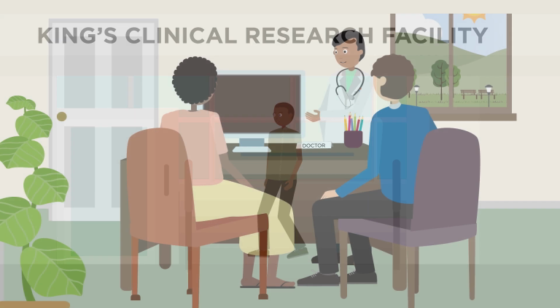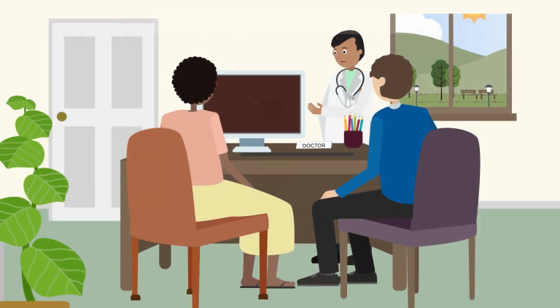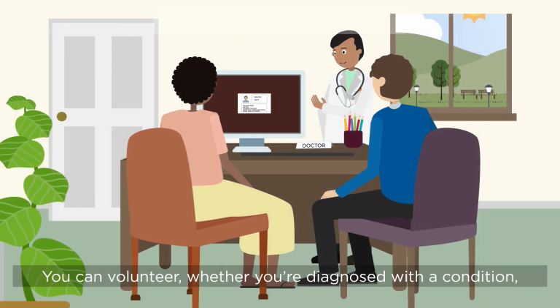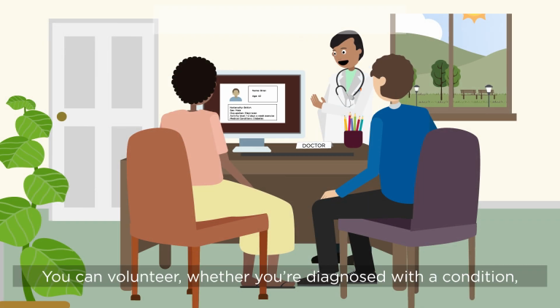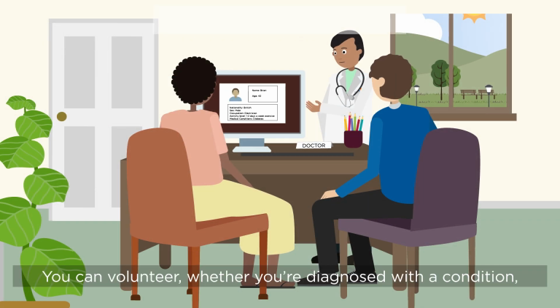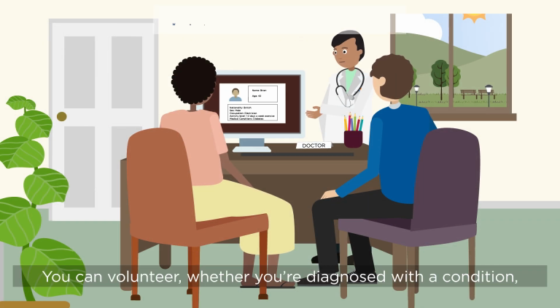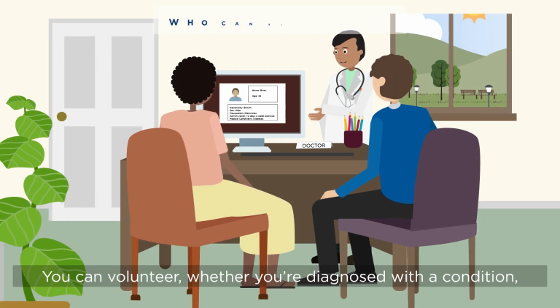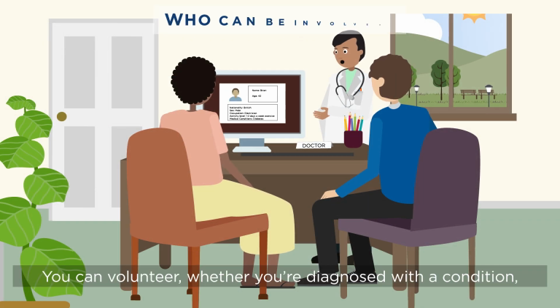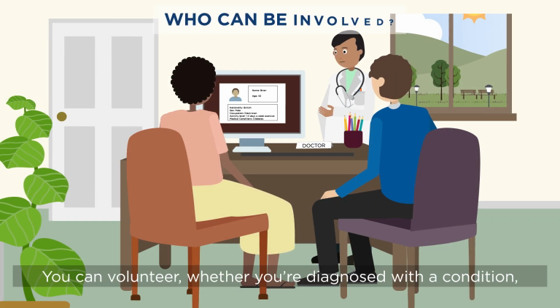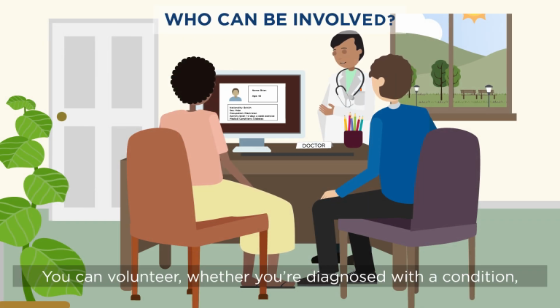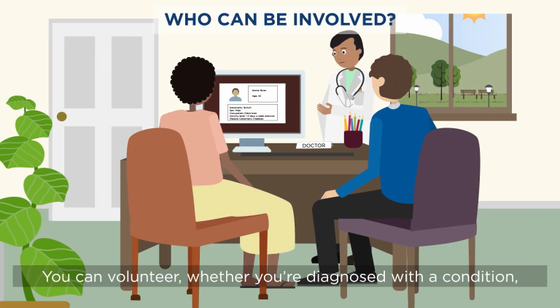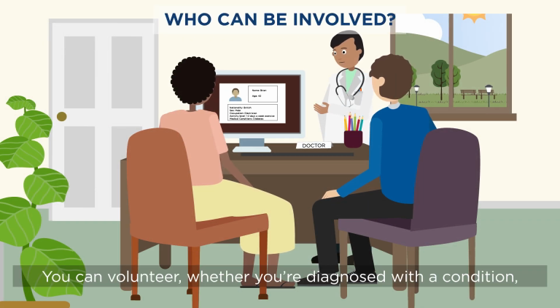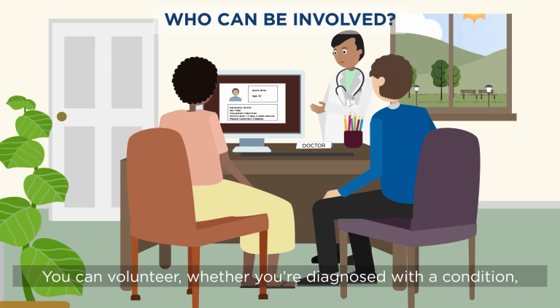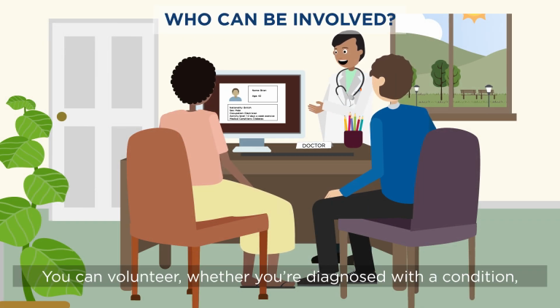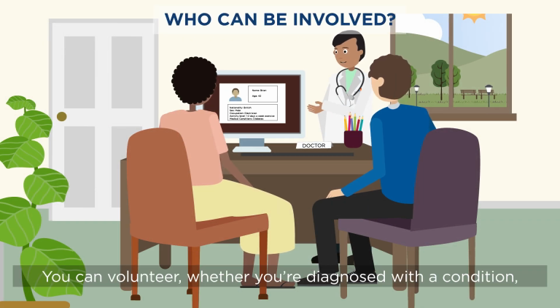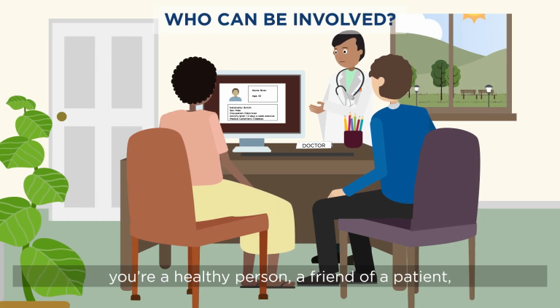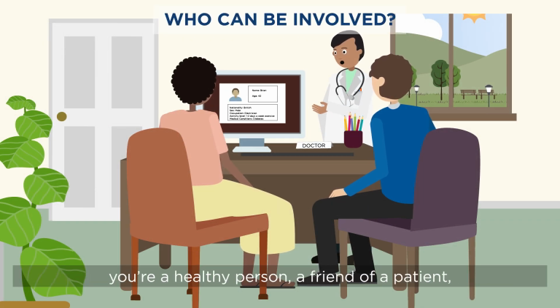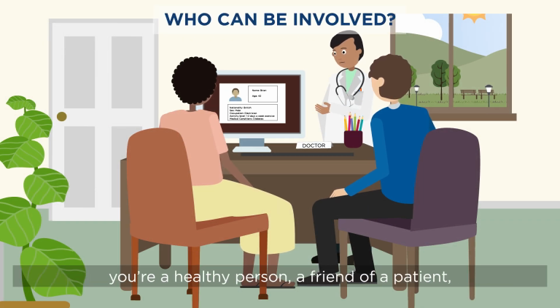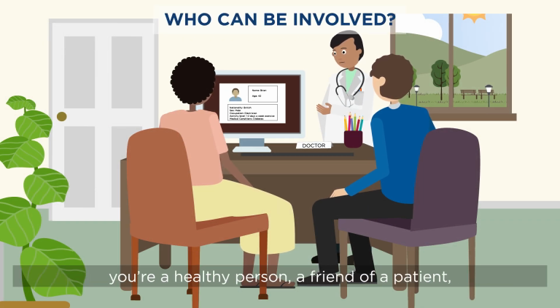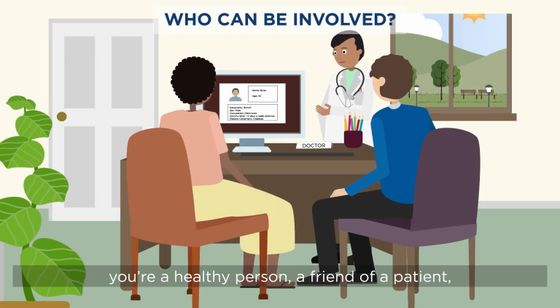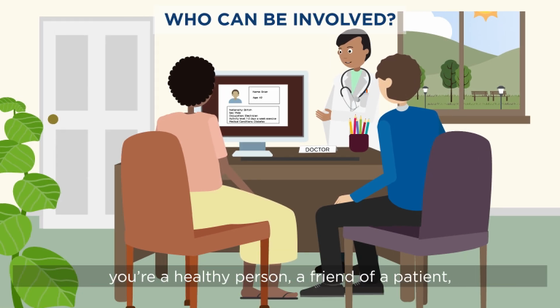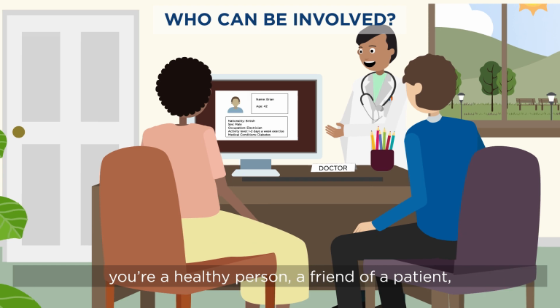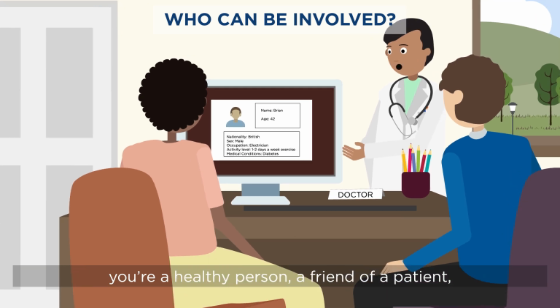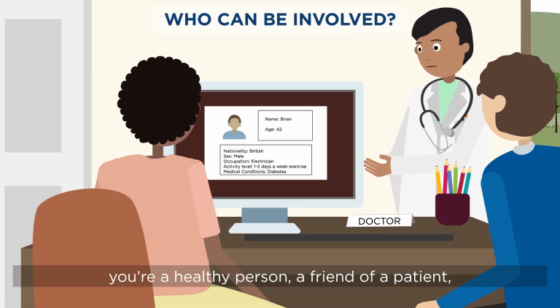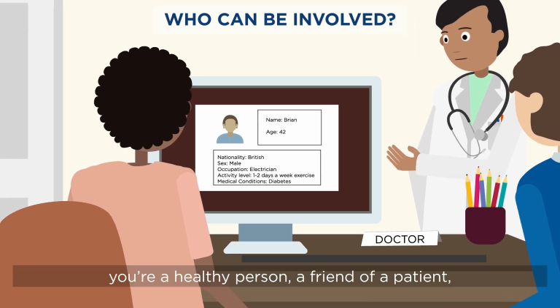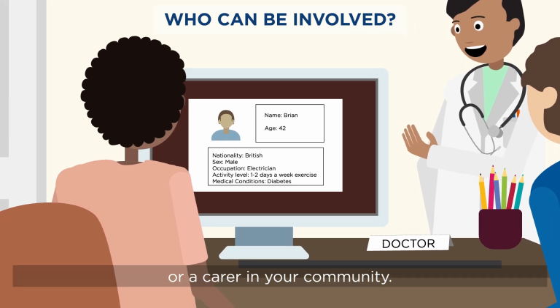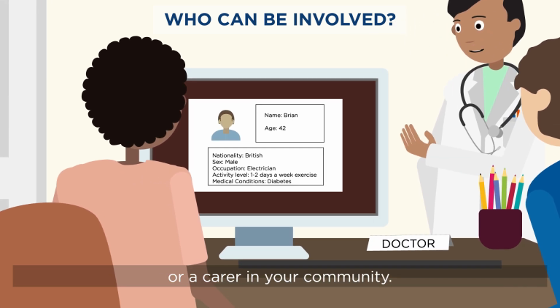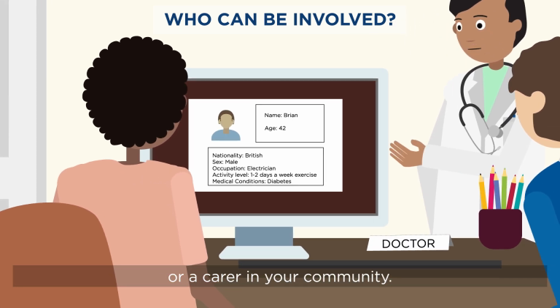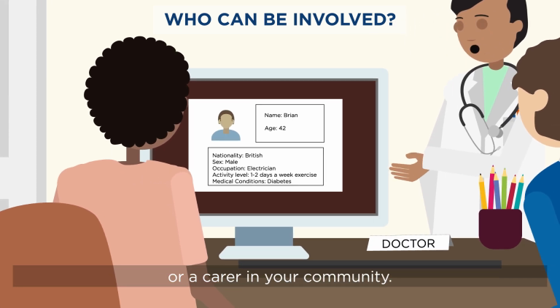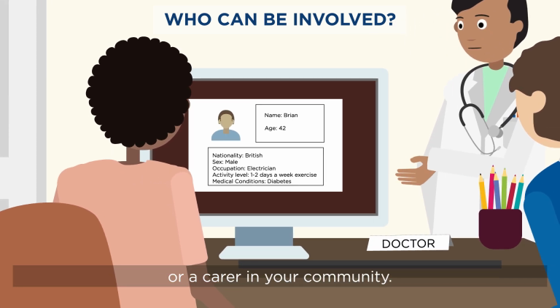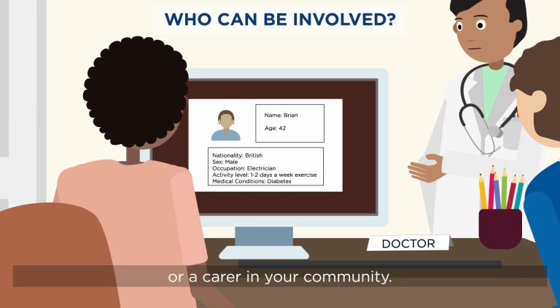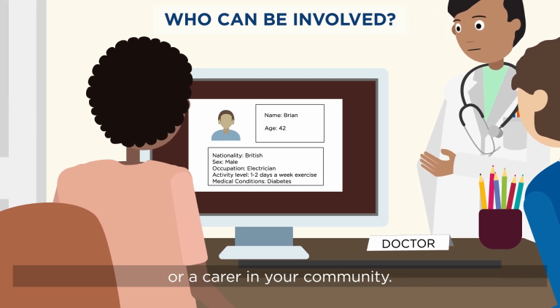You can volunteer whether you're diagnosed with a condition, you're a healthy person, a friend of a patient, or a carer in your community.